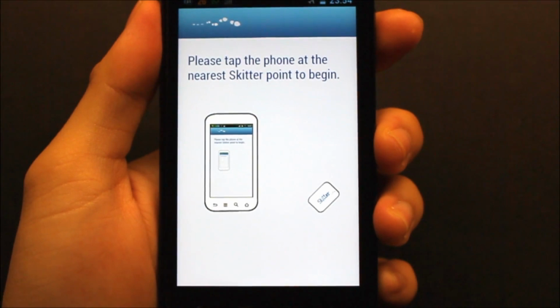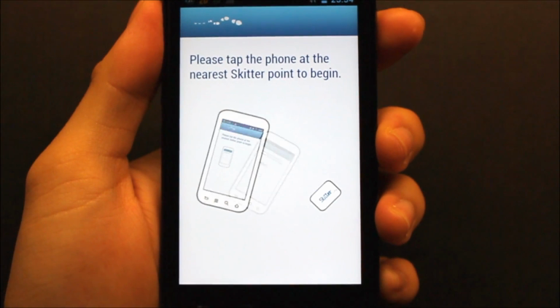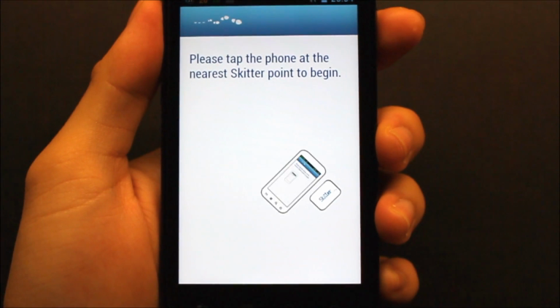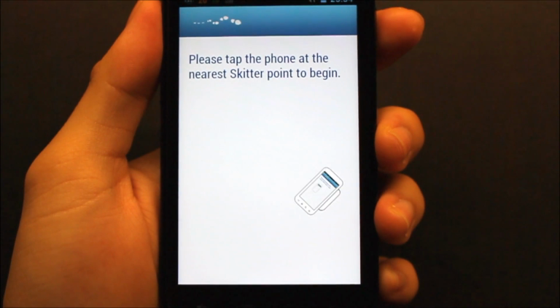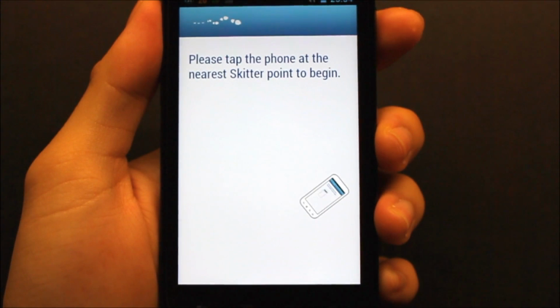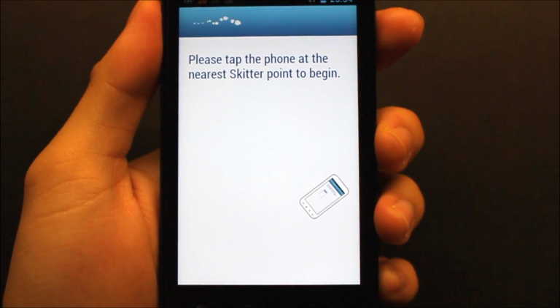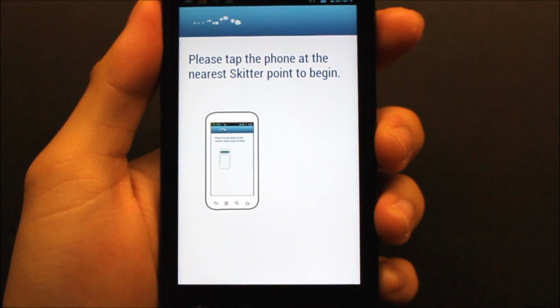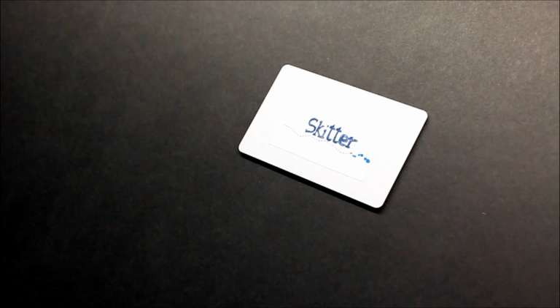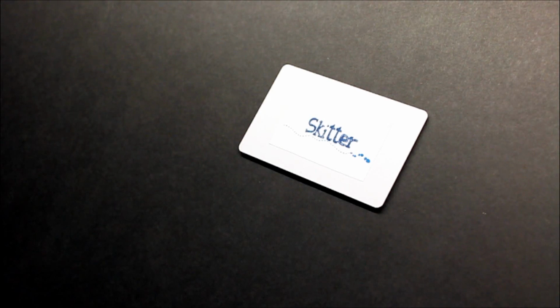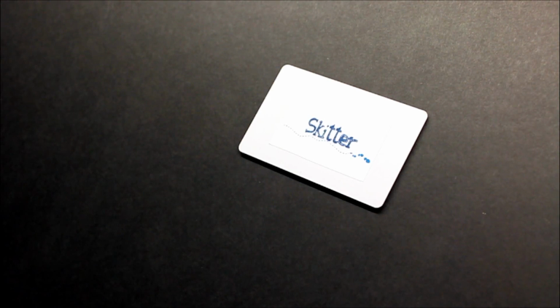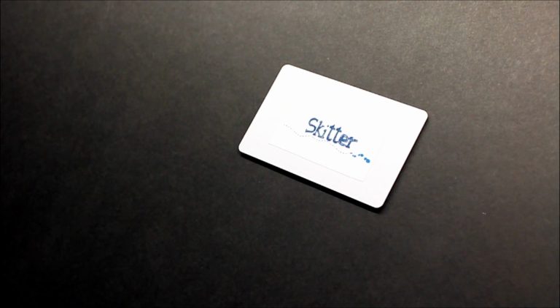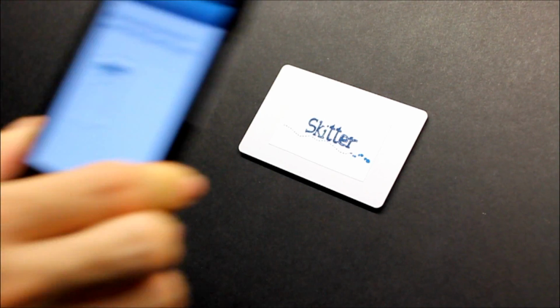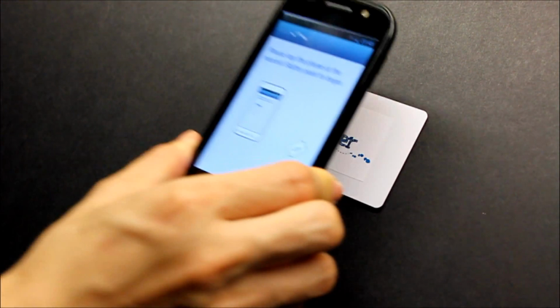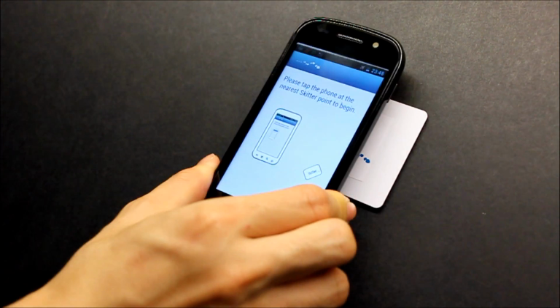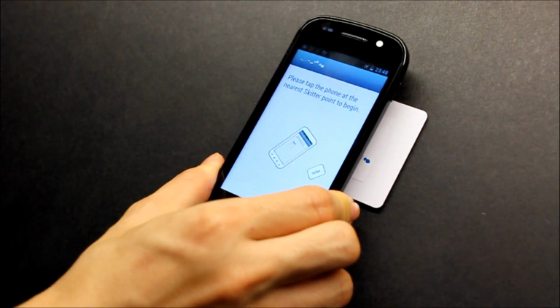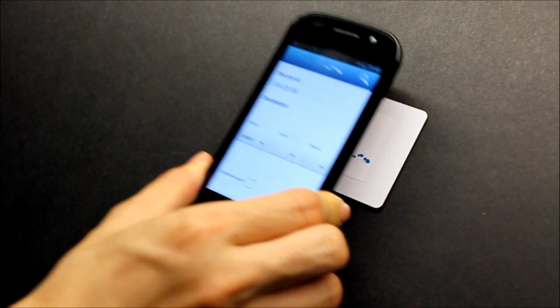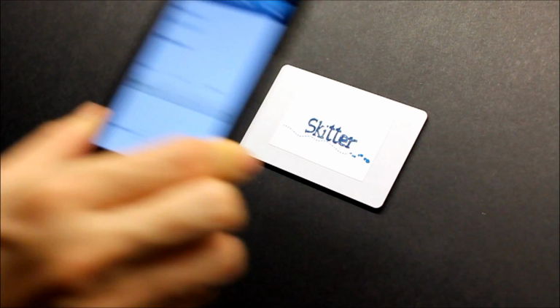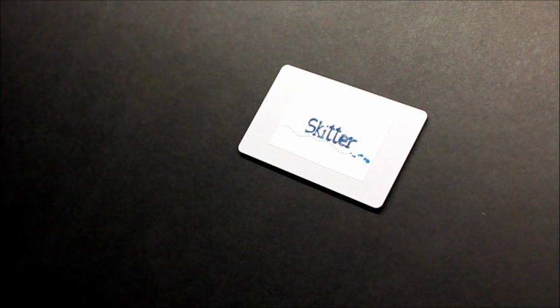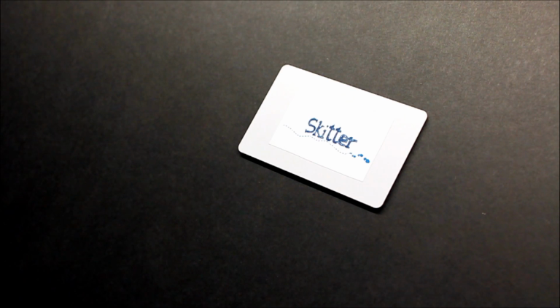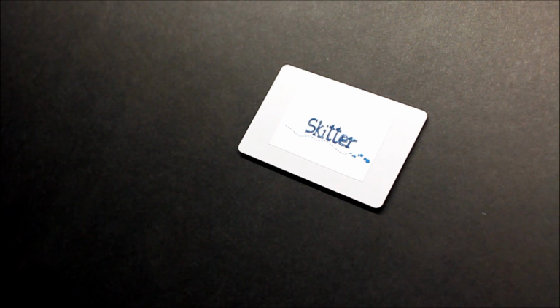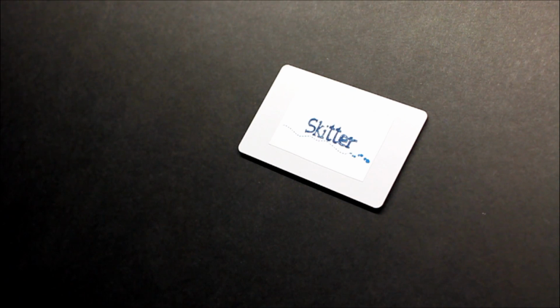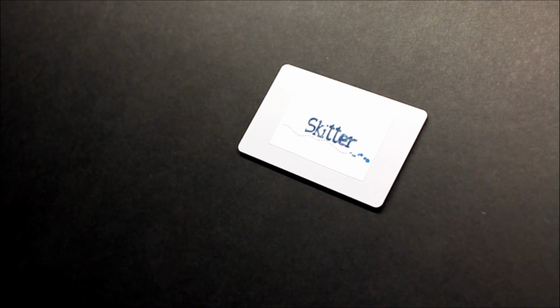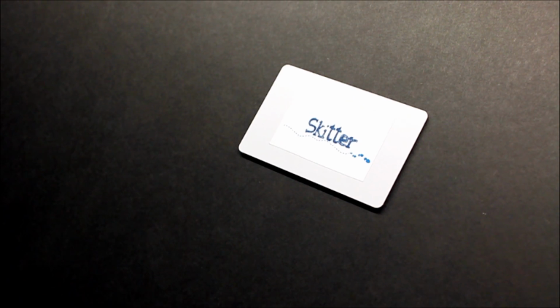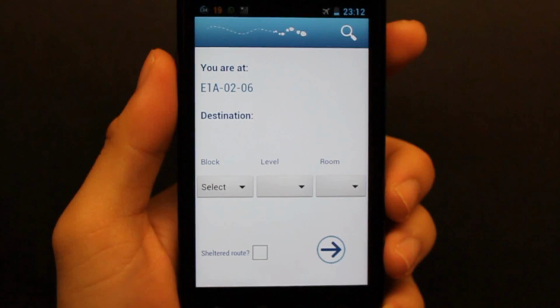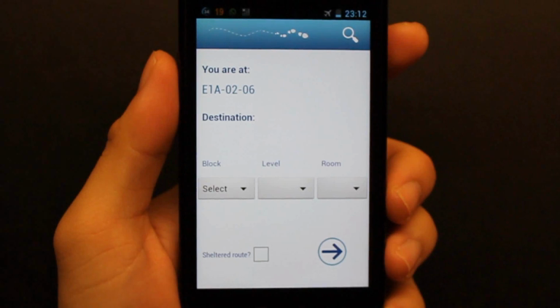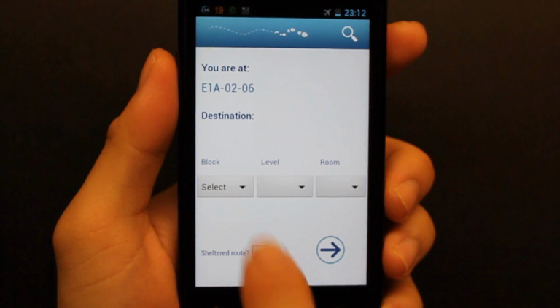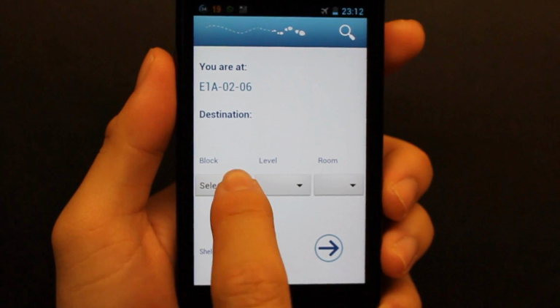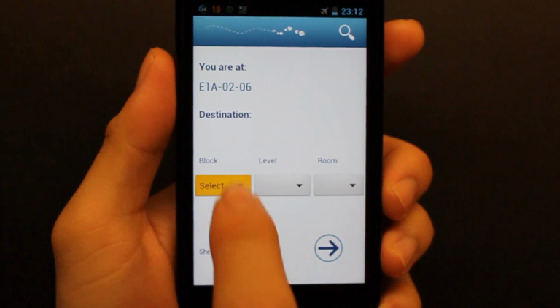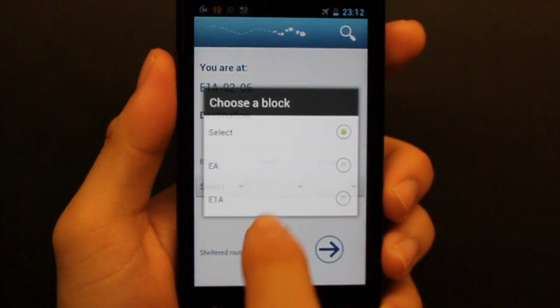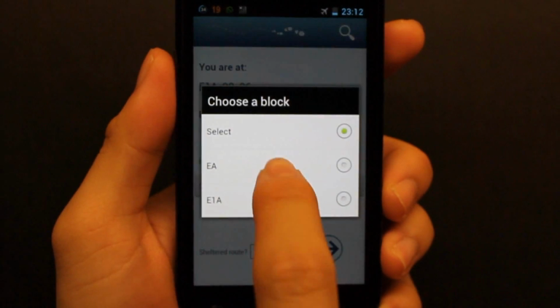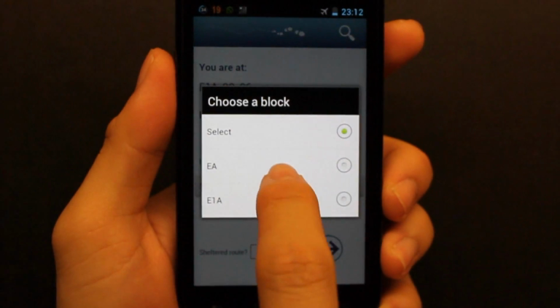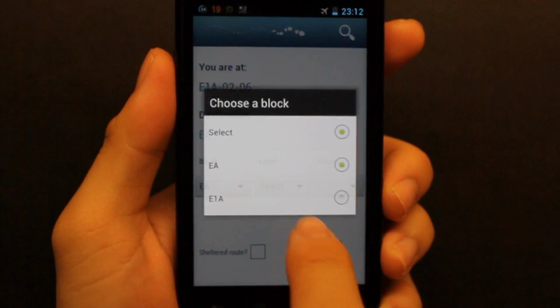All you have to do is tap your phone on the nearest Skitter point to find your current location. Then, just input your destination.